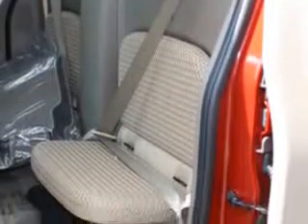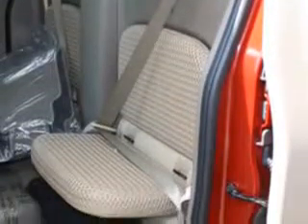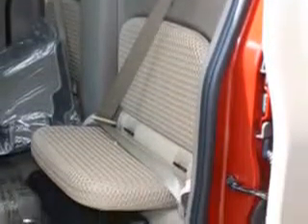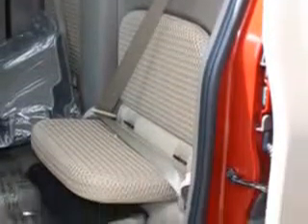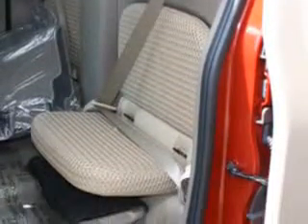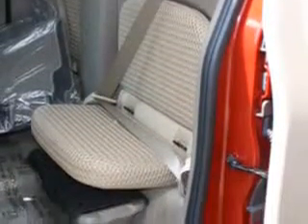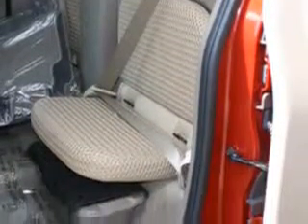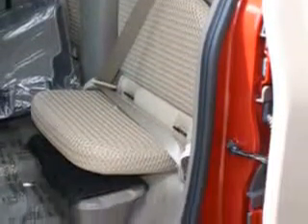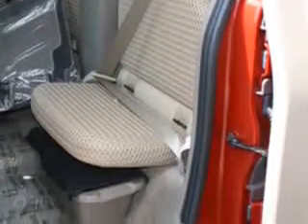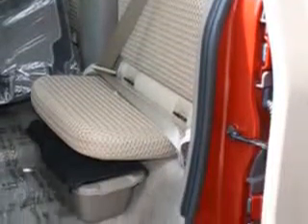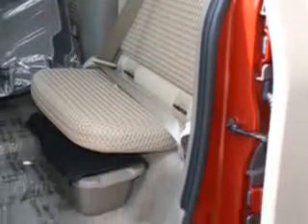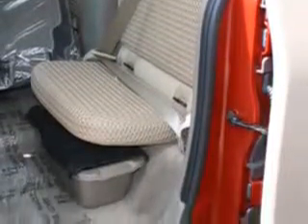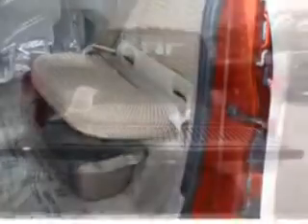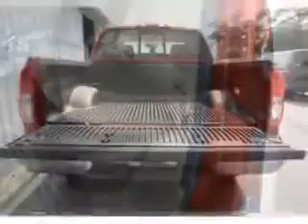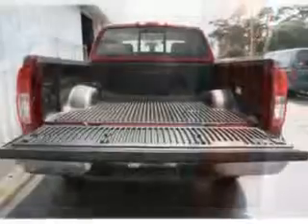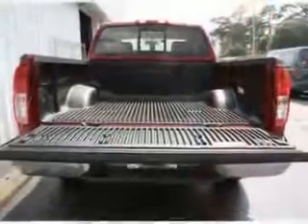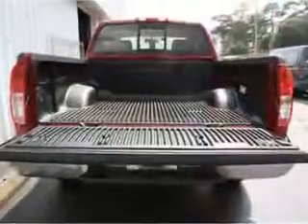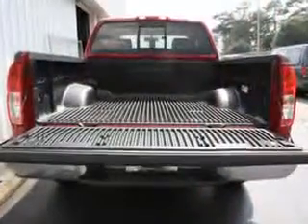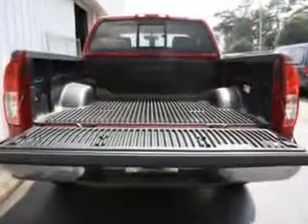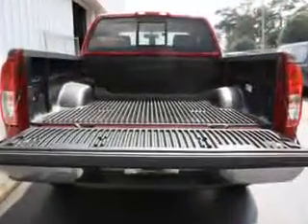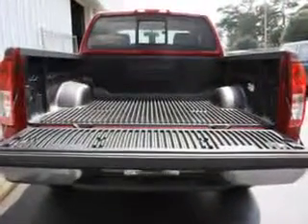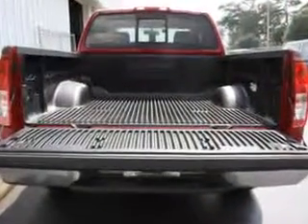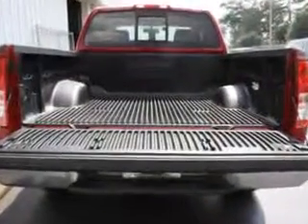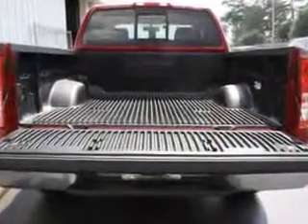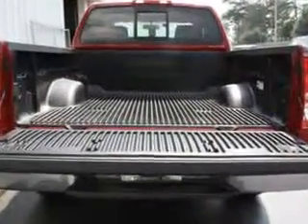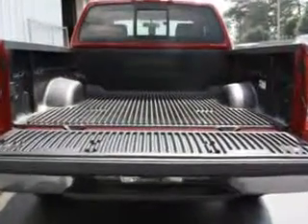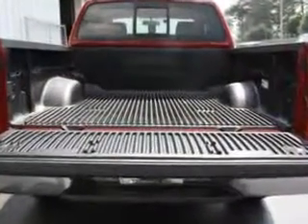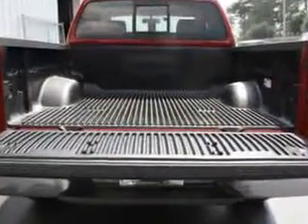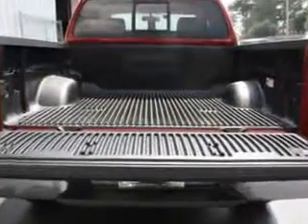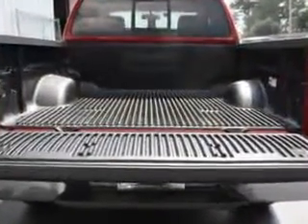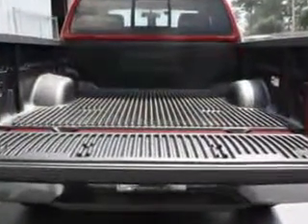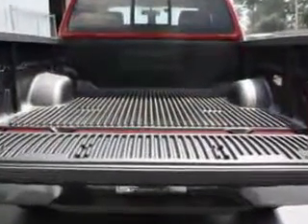Get where you need to go, enjoy the drive, and have peace of mind in this 2012 Nissan Frontier. See us at Palmetto Nissan today.